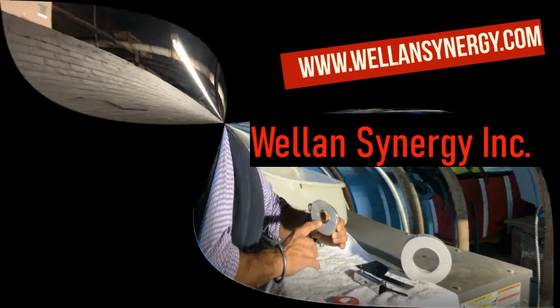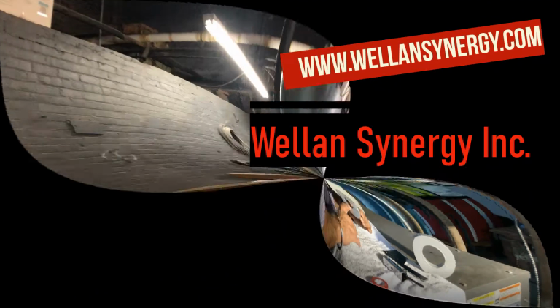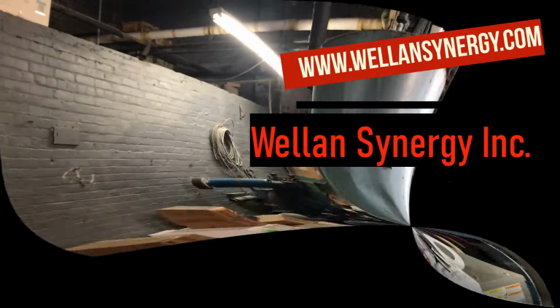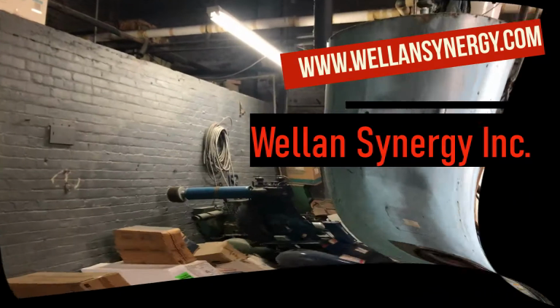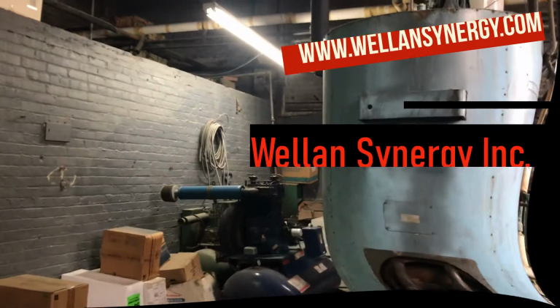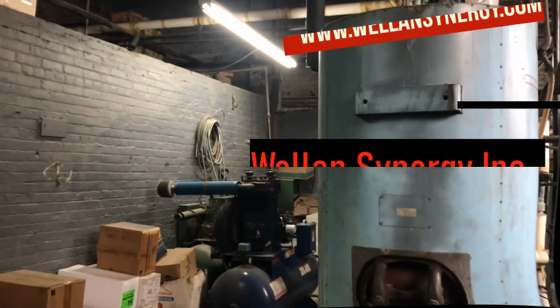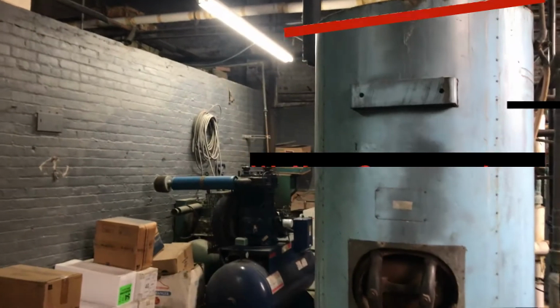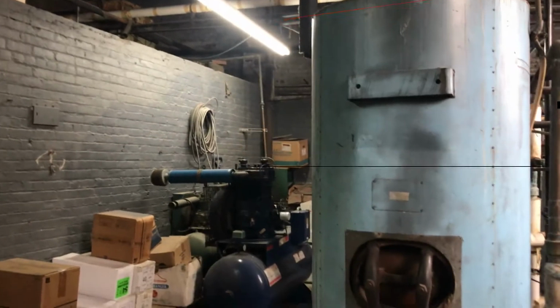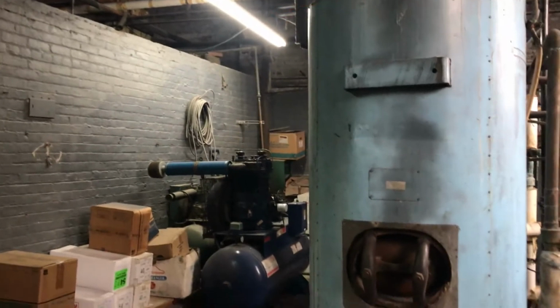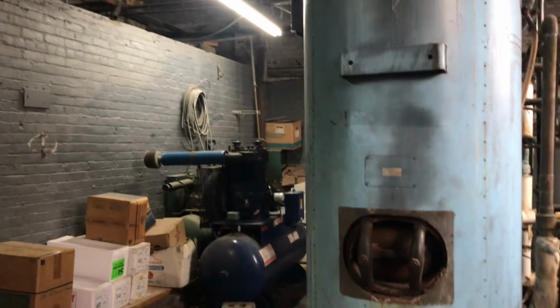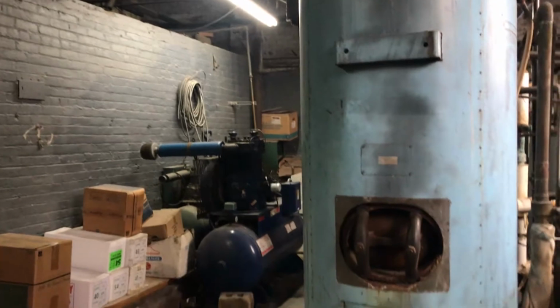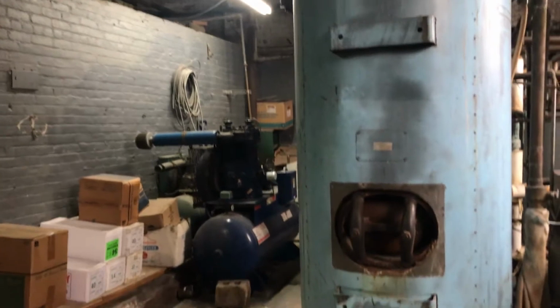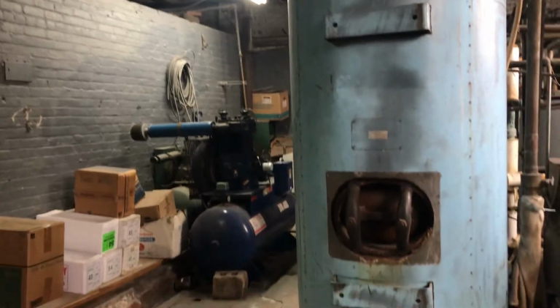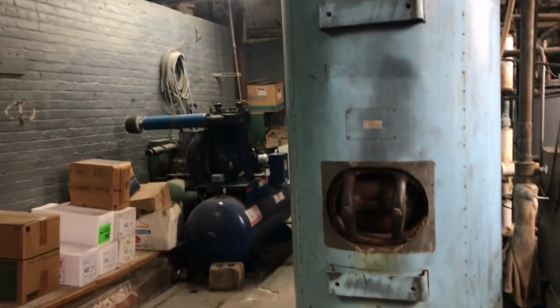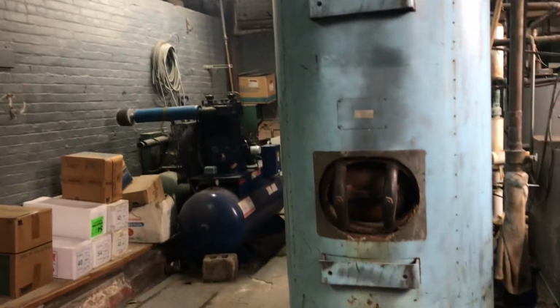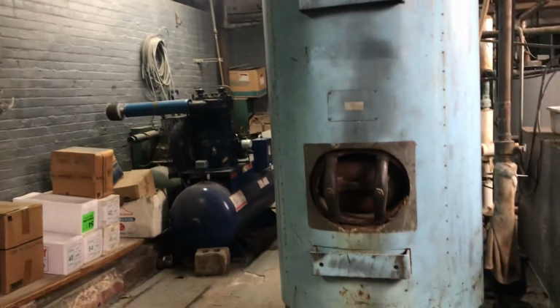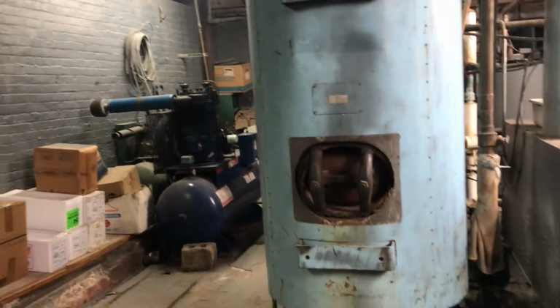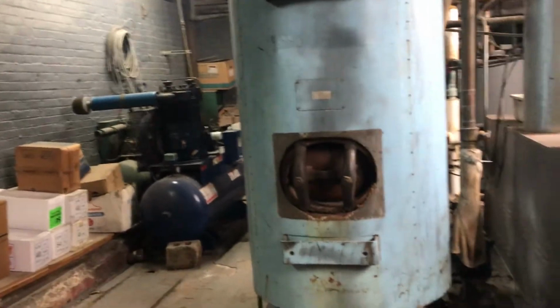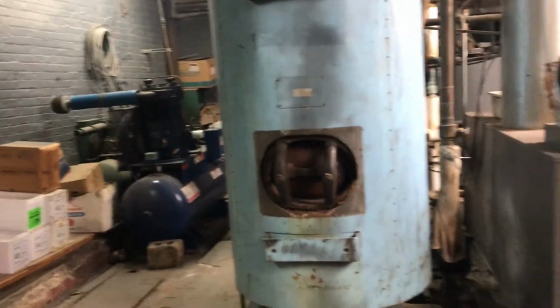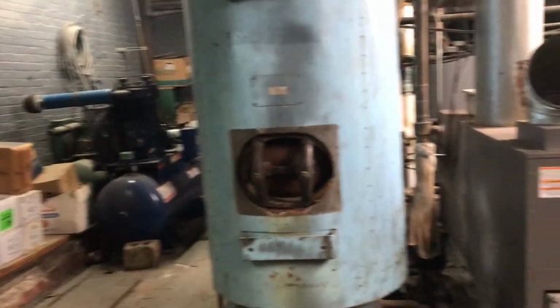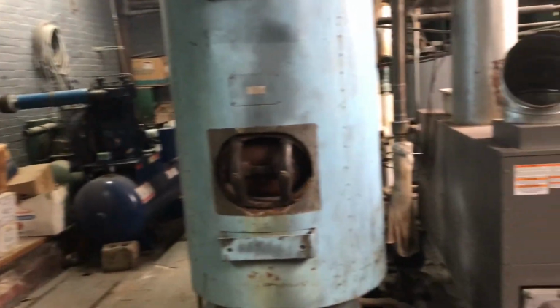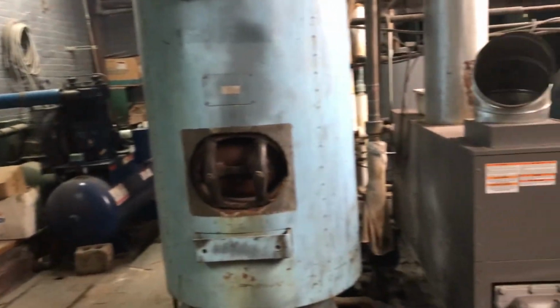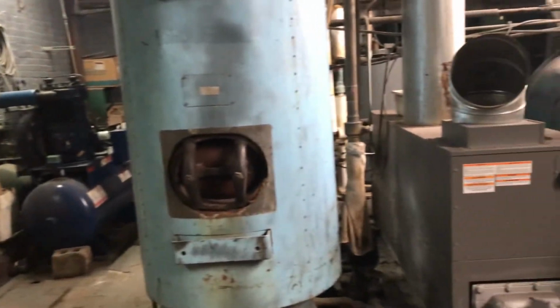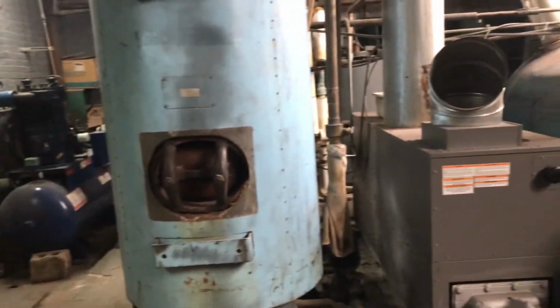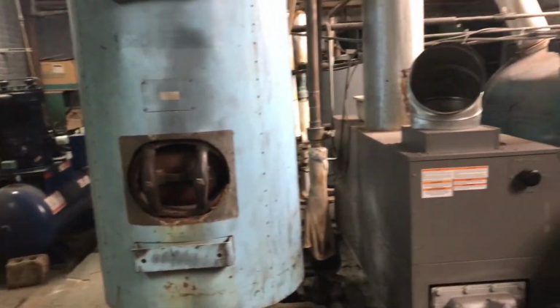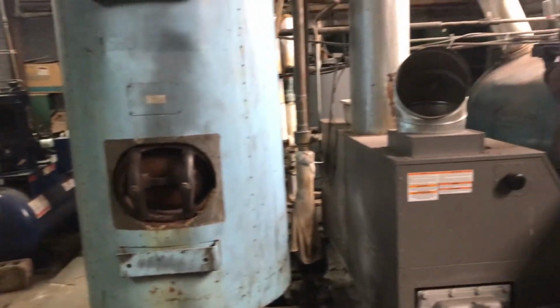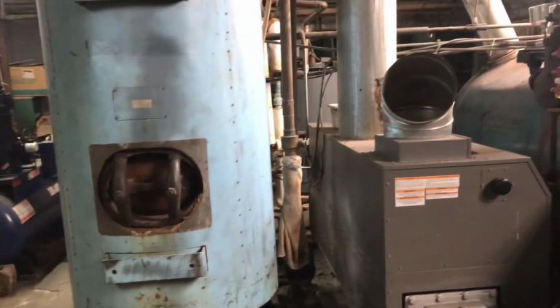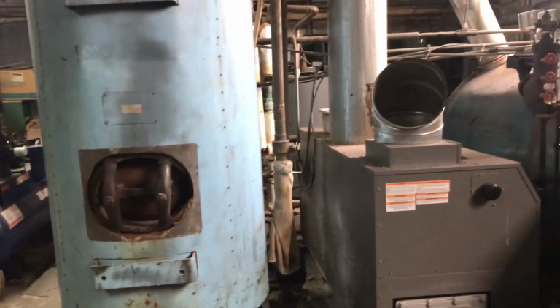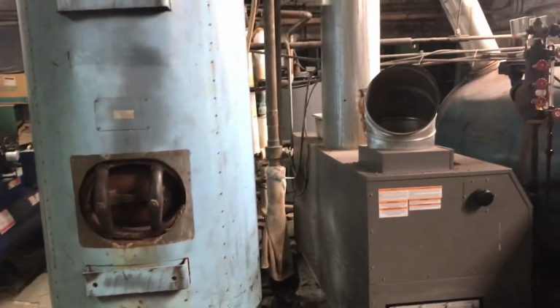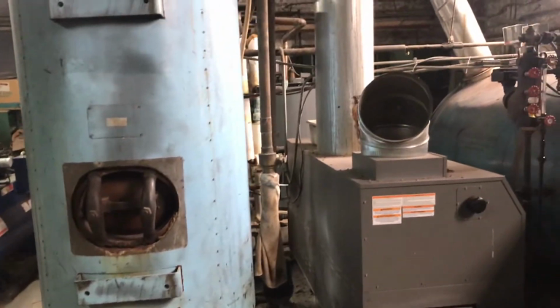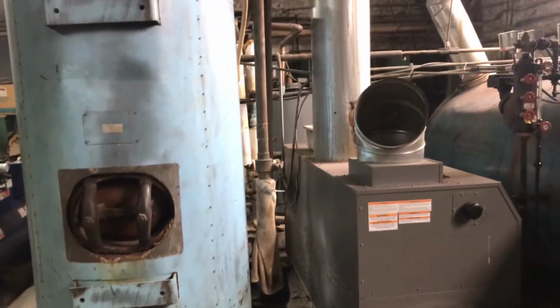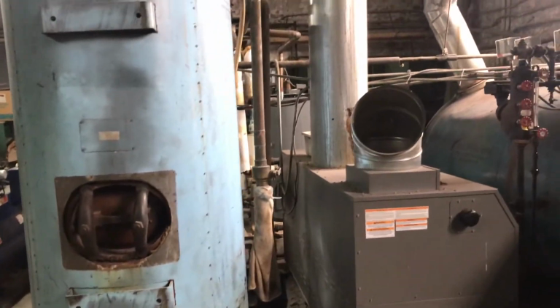Welcome to Wolan Synergy. Today we'll be installing a Wolan ring on a fire tube boiler.